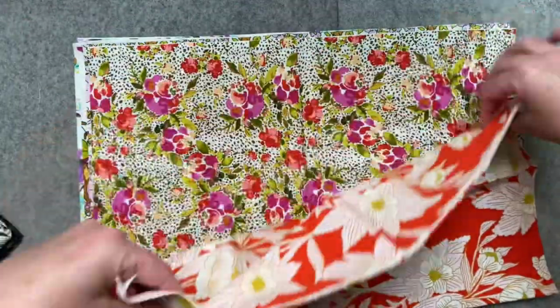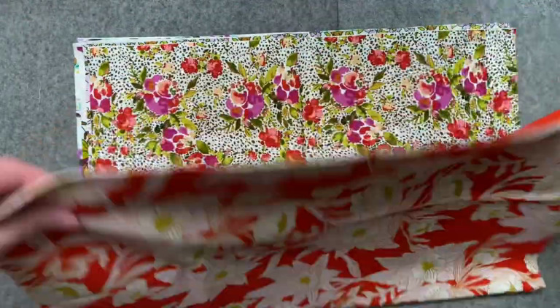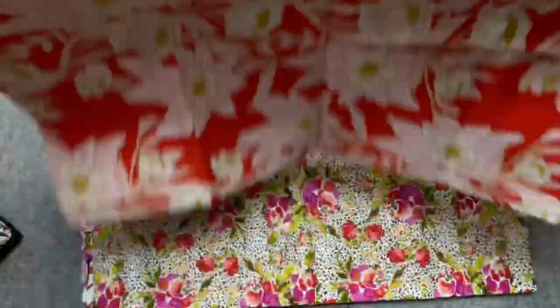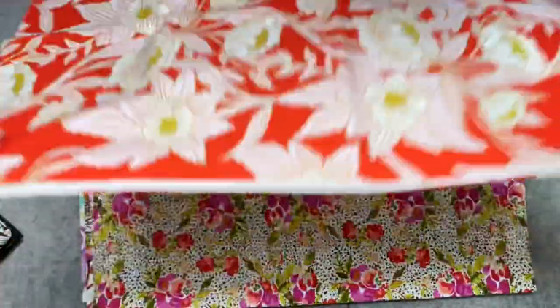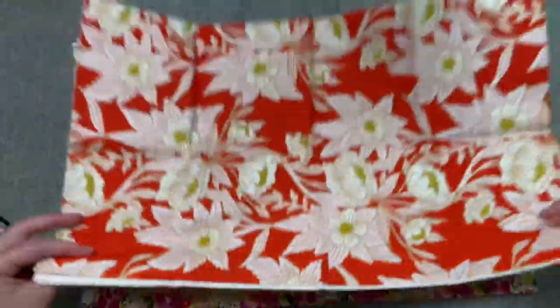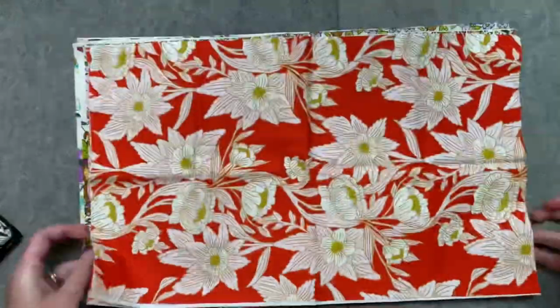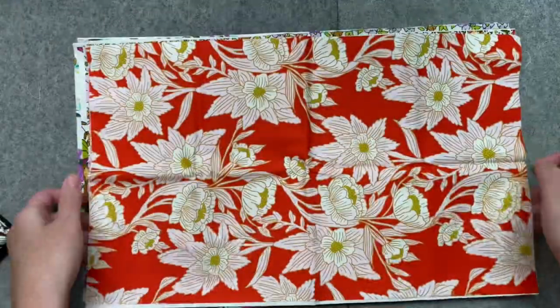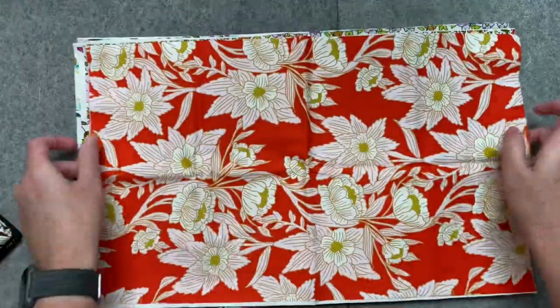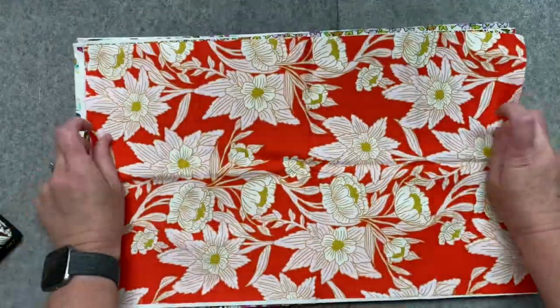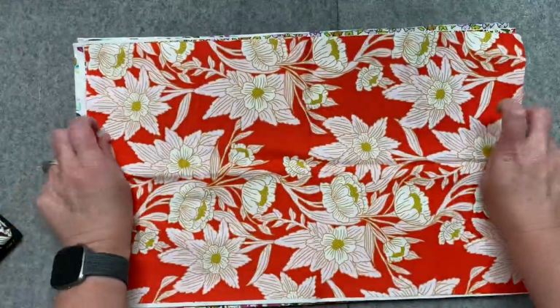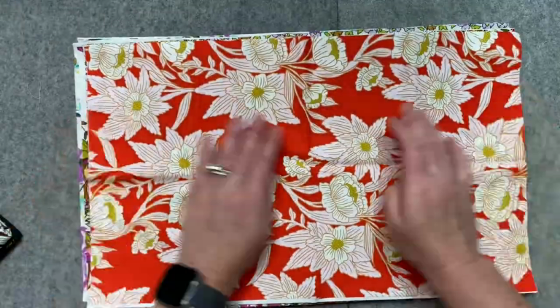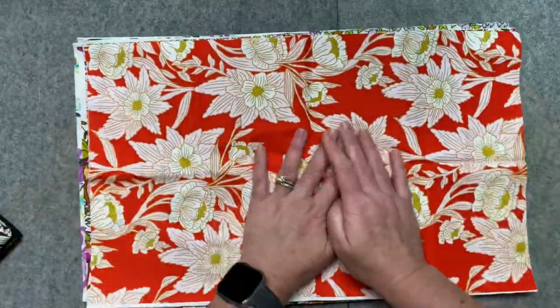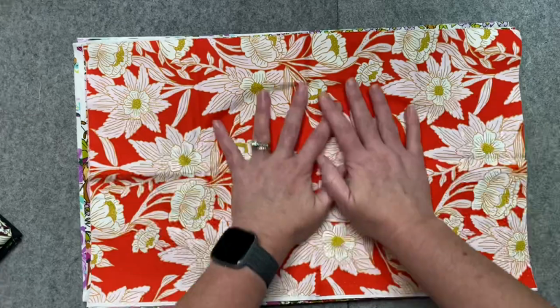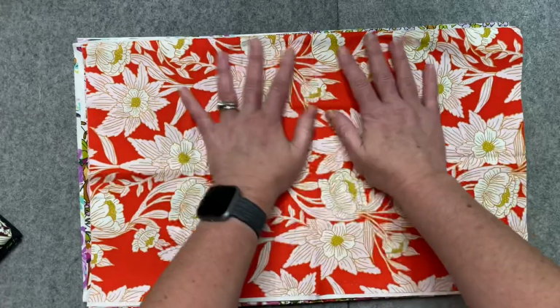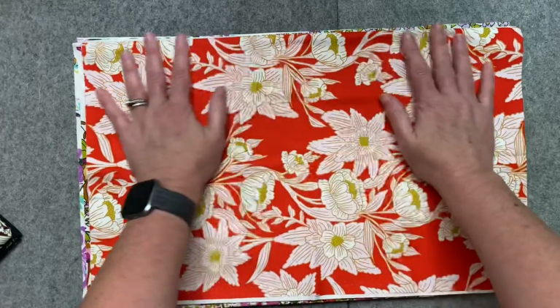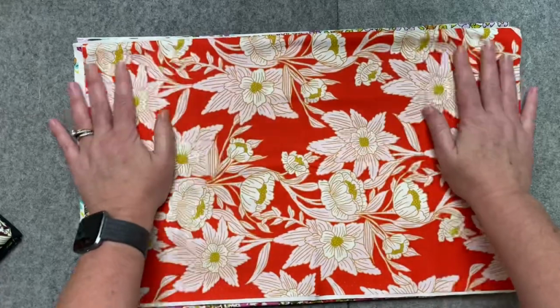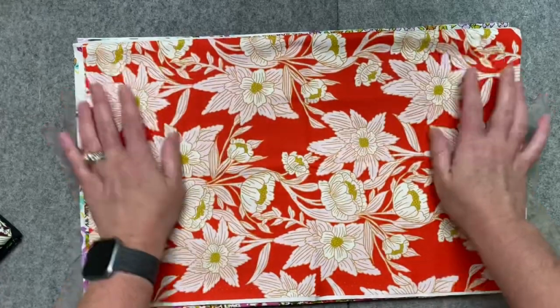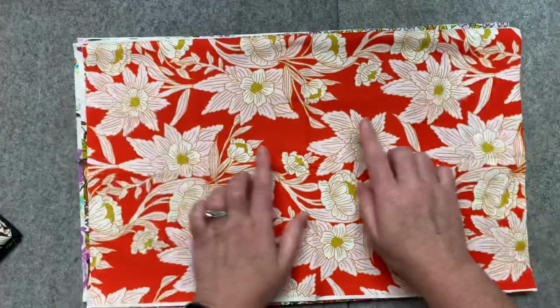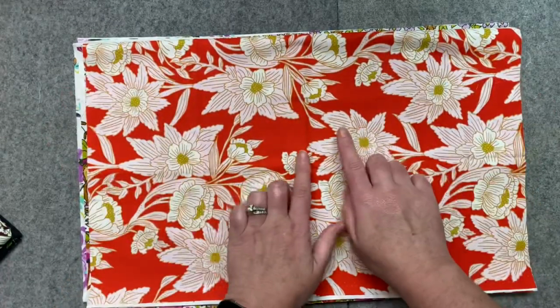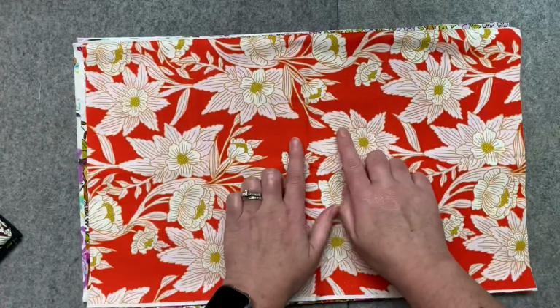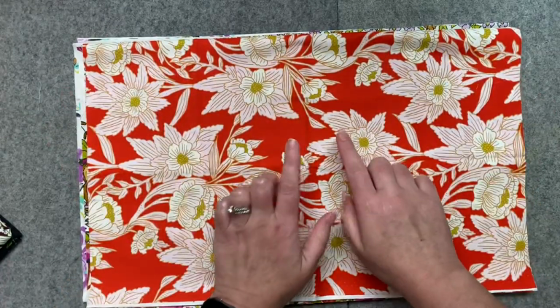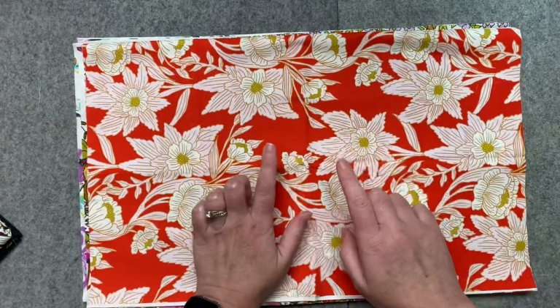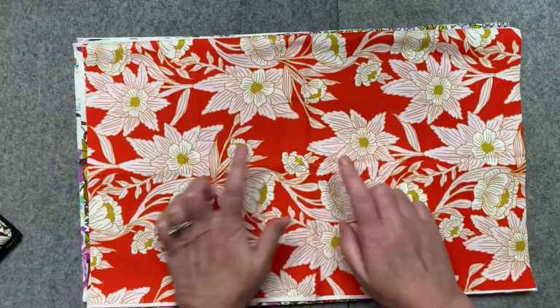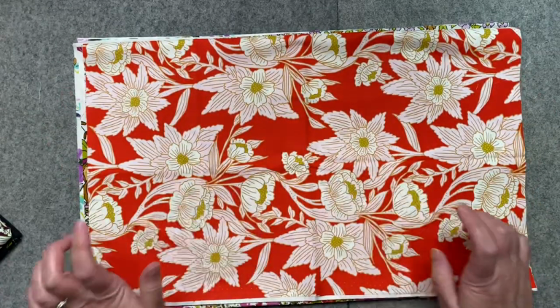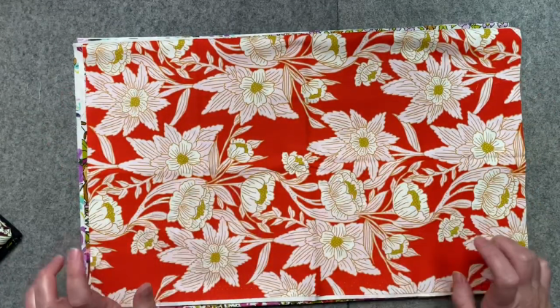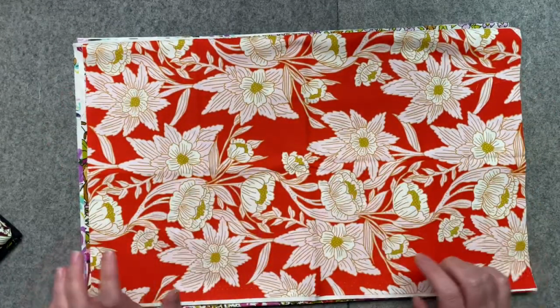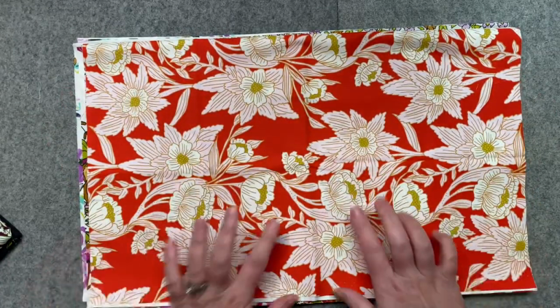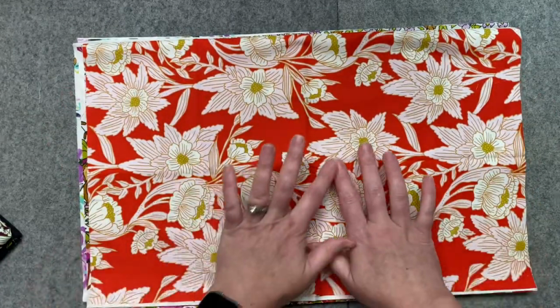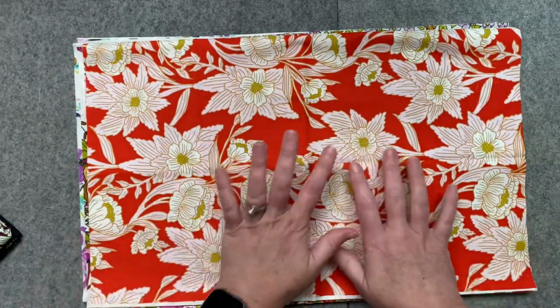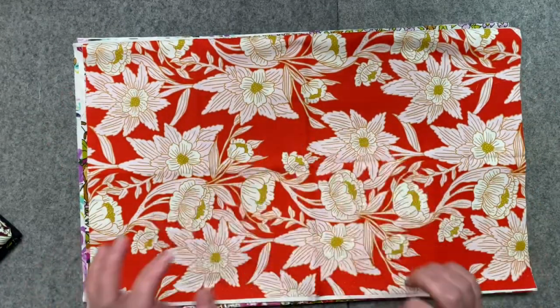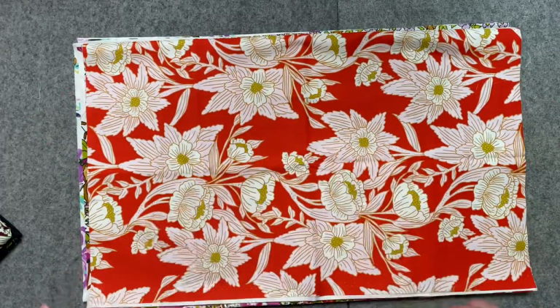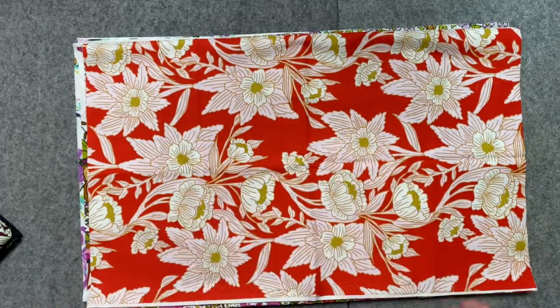I know this one's colorway is called Blaze, but I love the pale pink and the red together and they're so delicate looking.